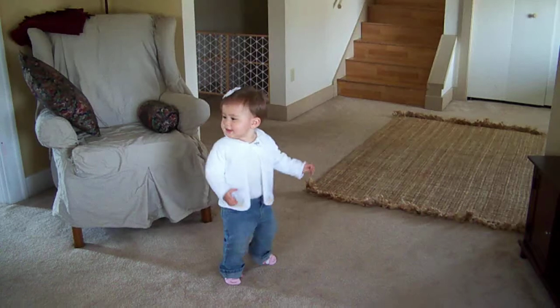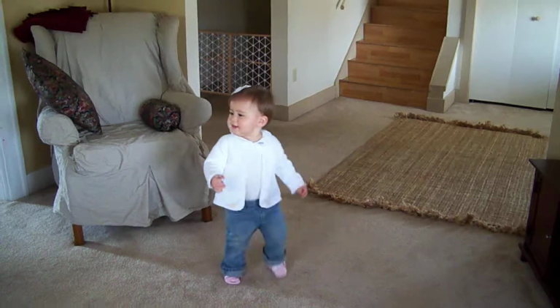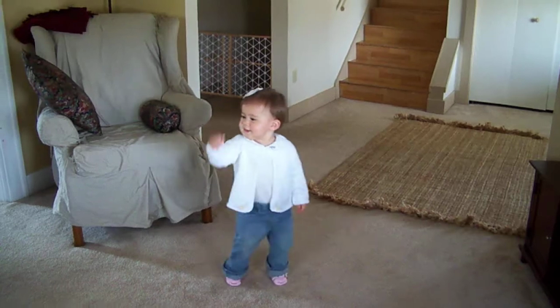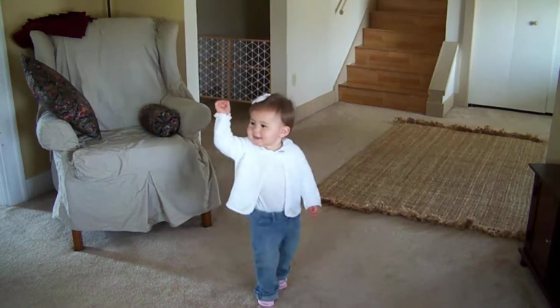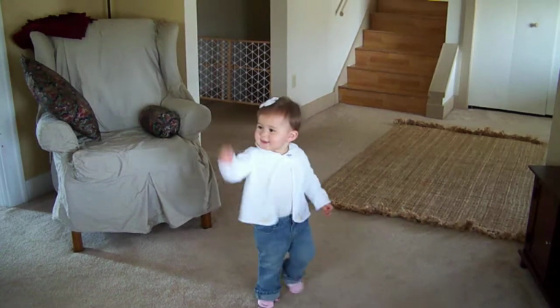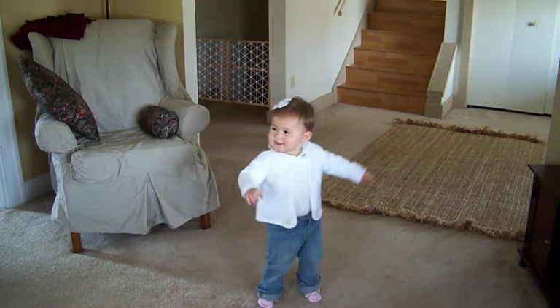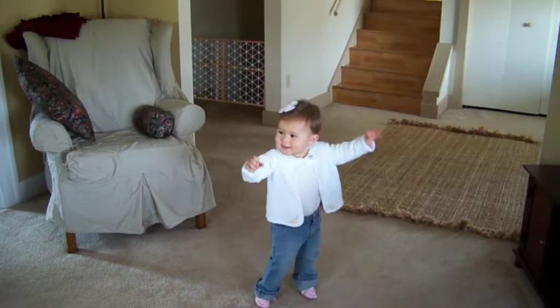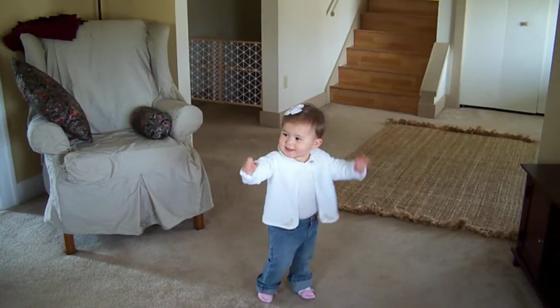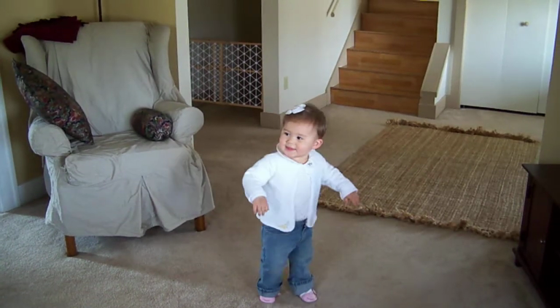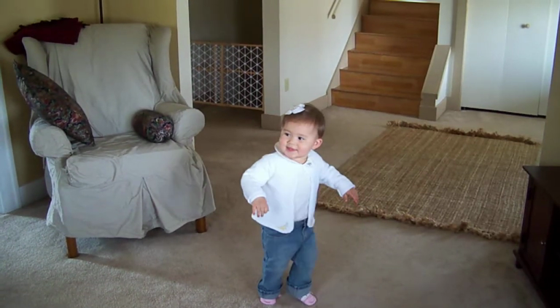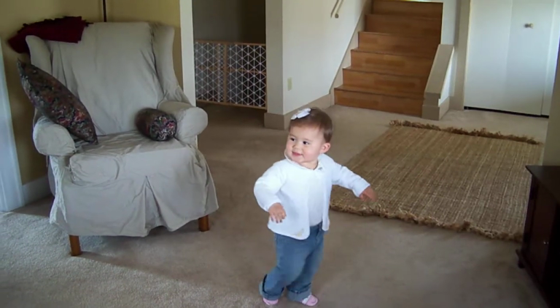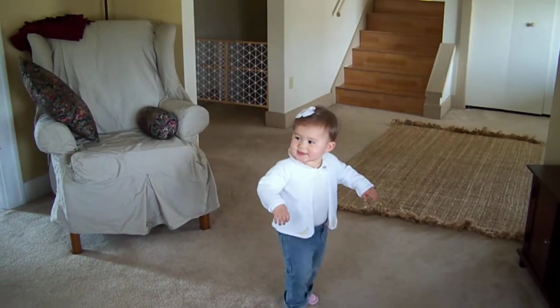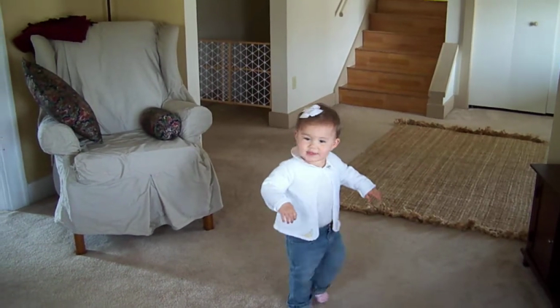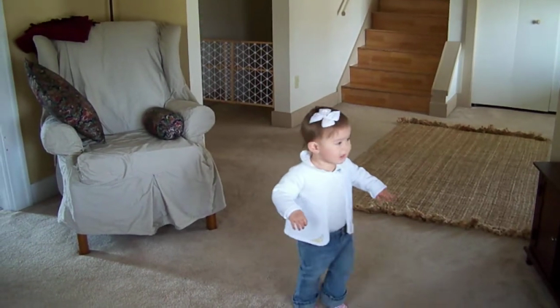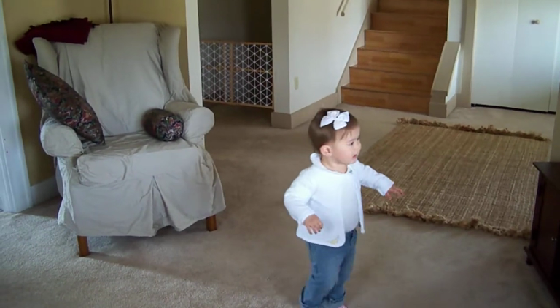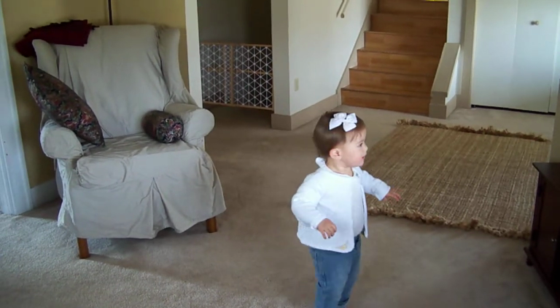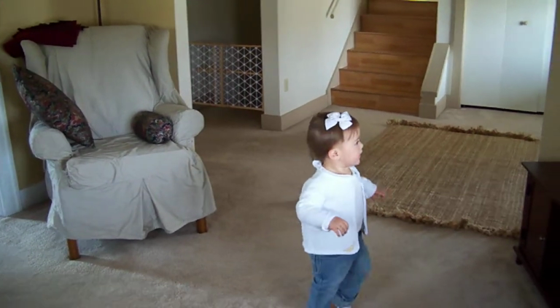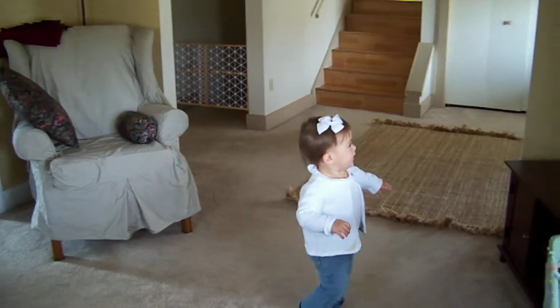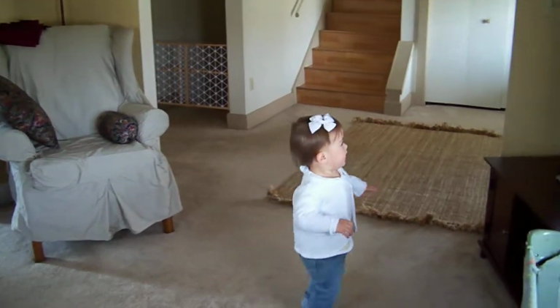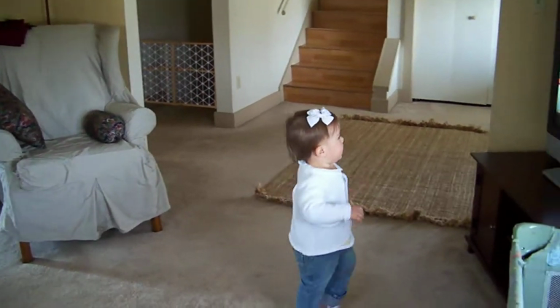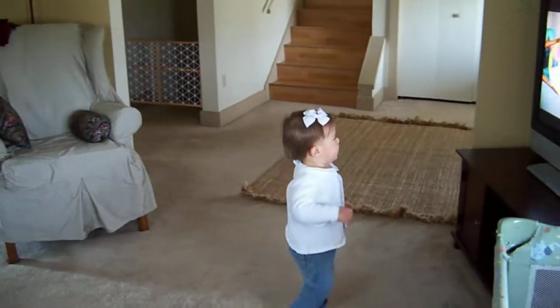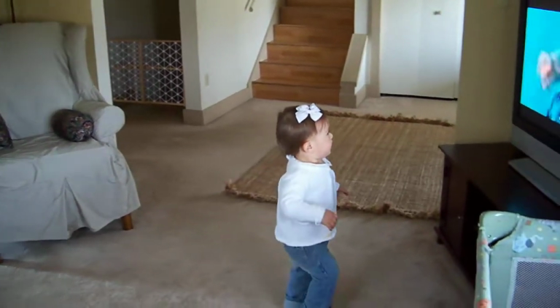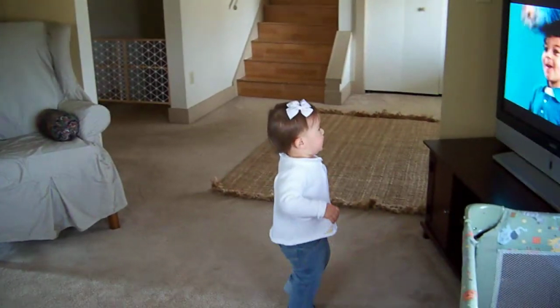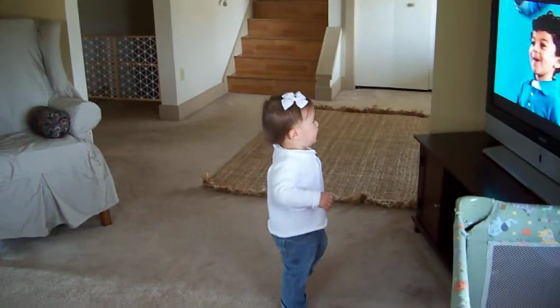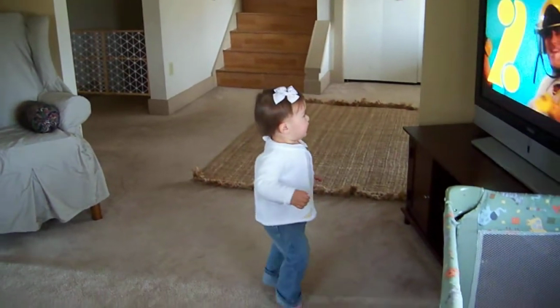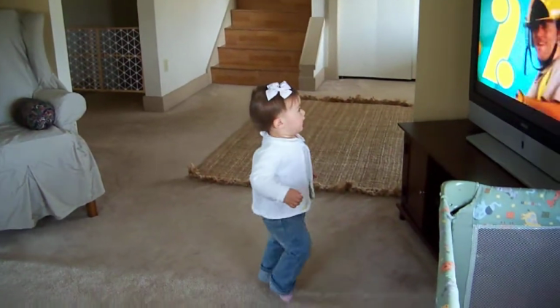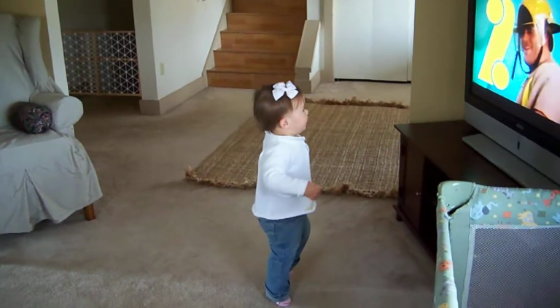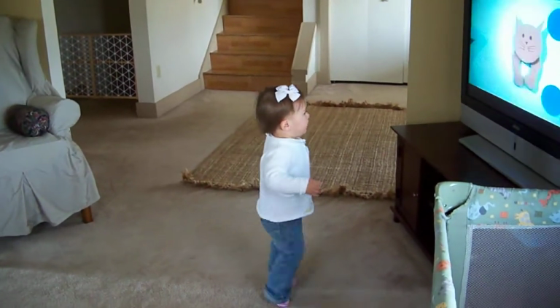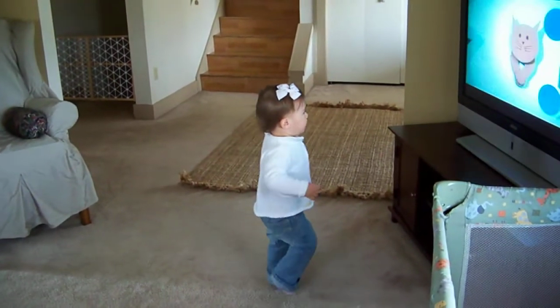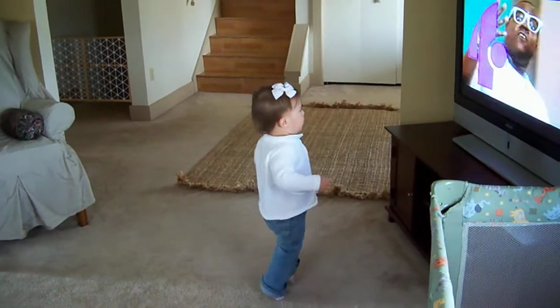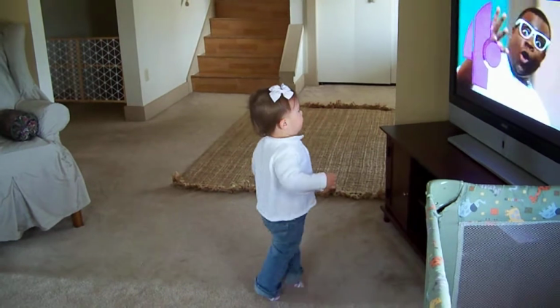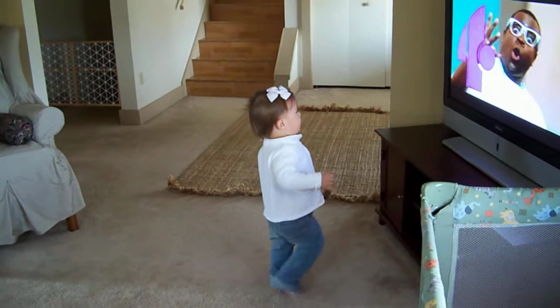Hi! Now it's time to body dance! One, two, three, four!